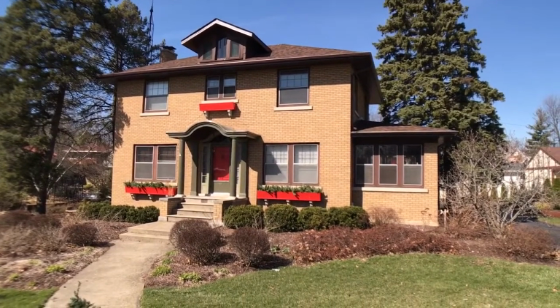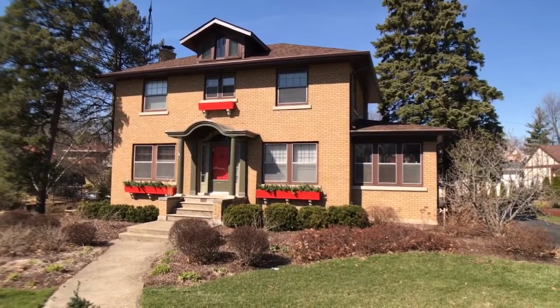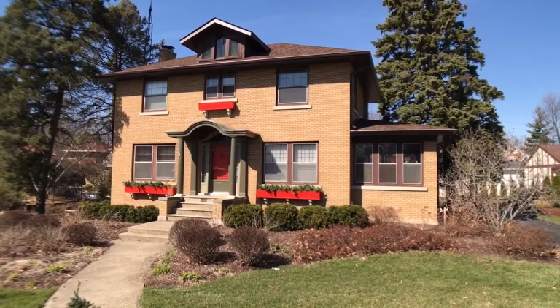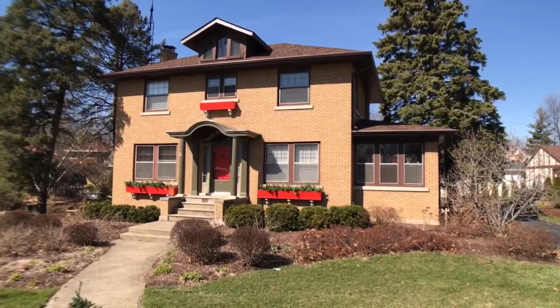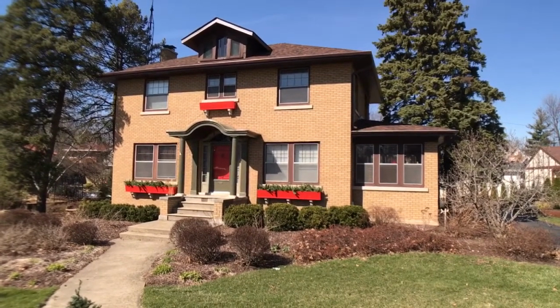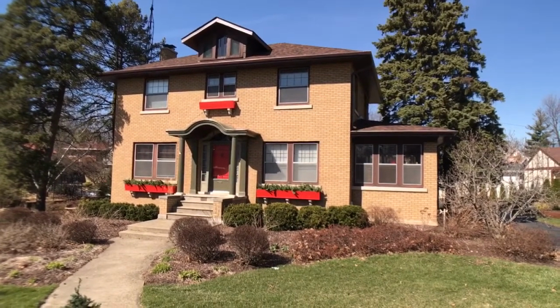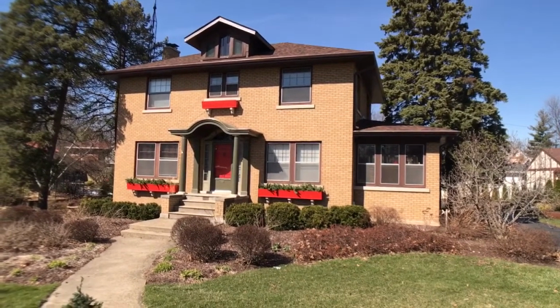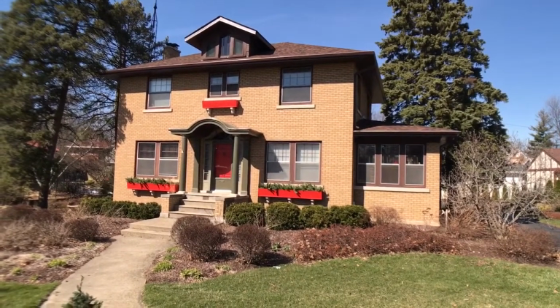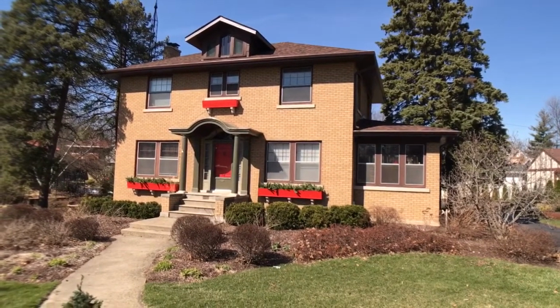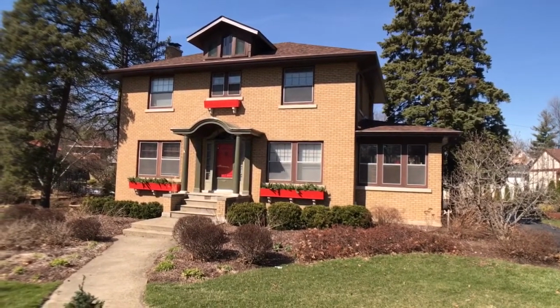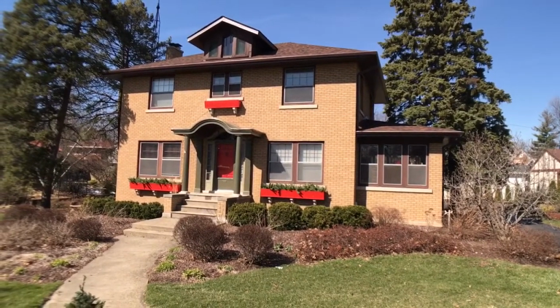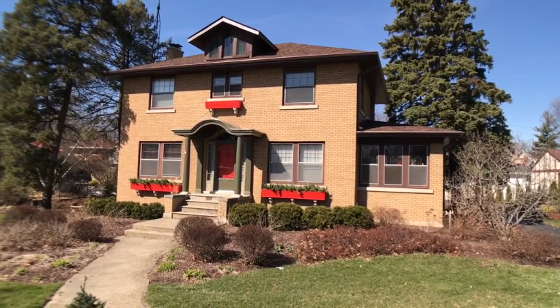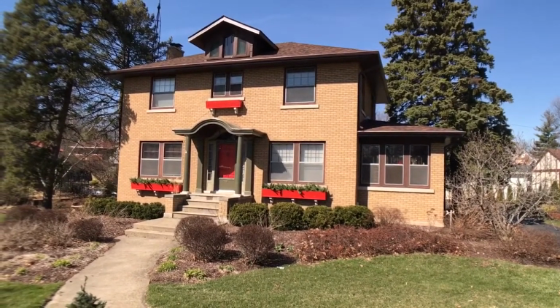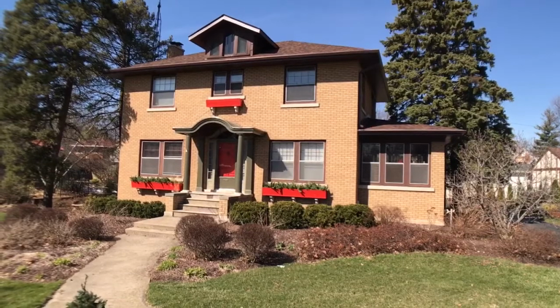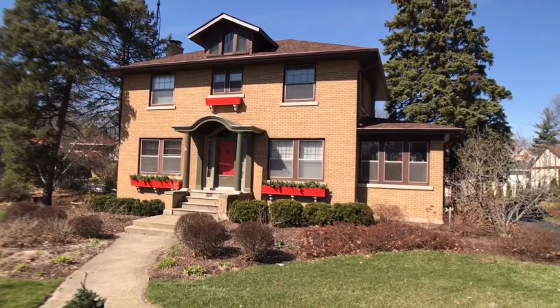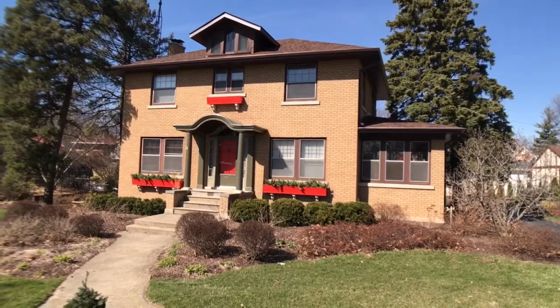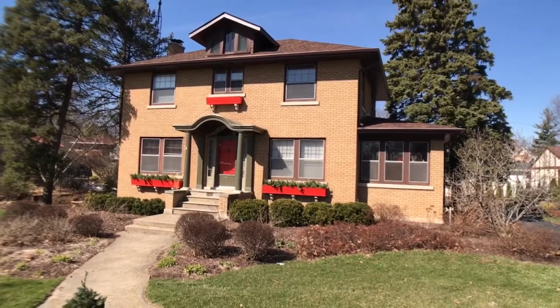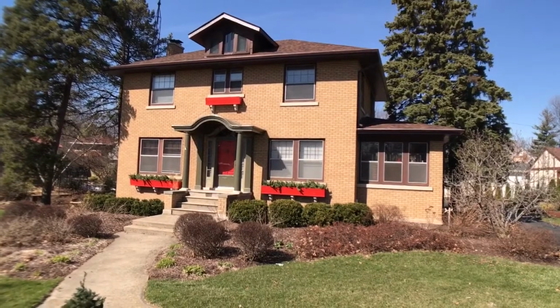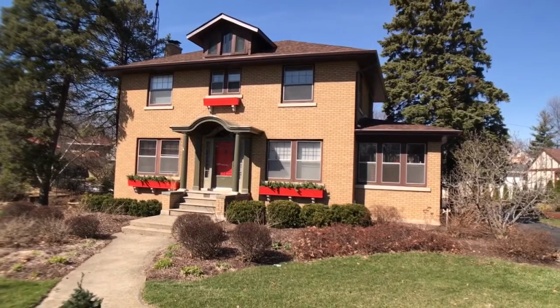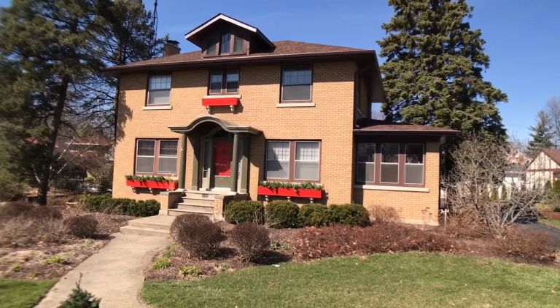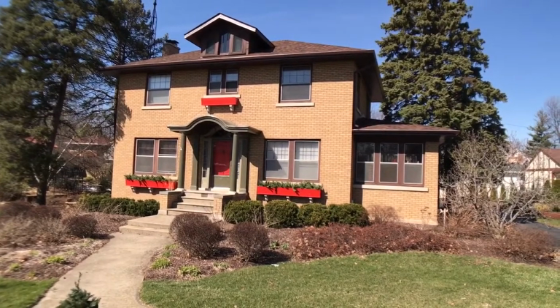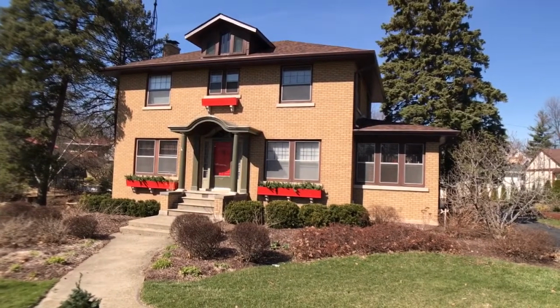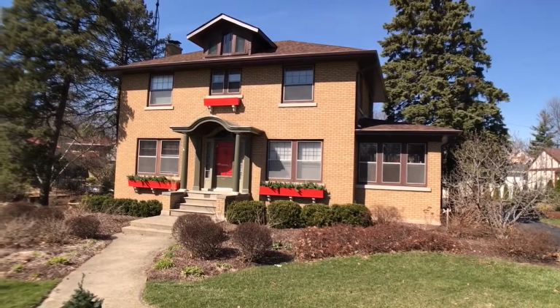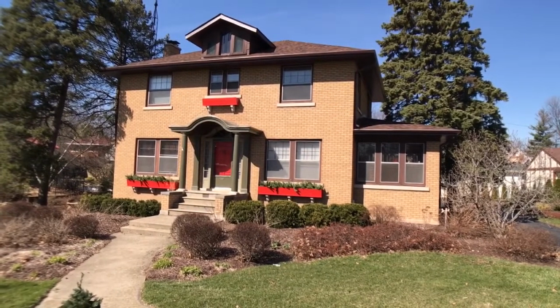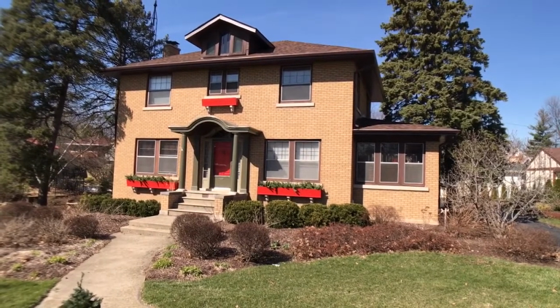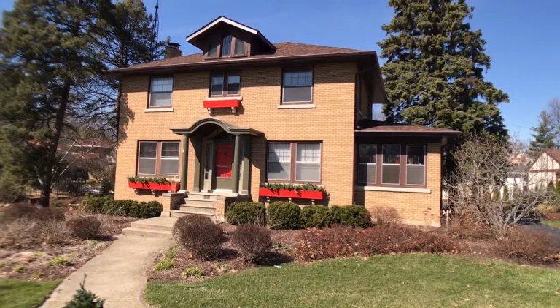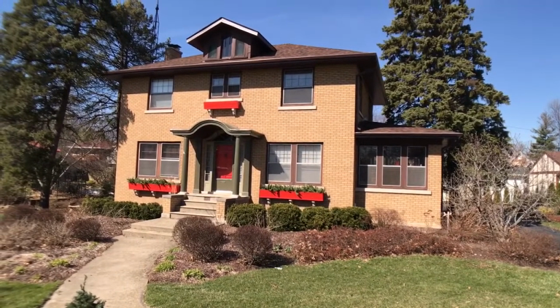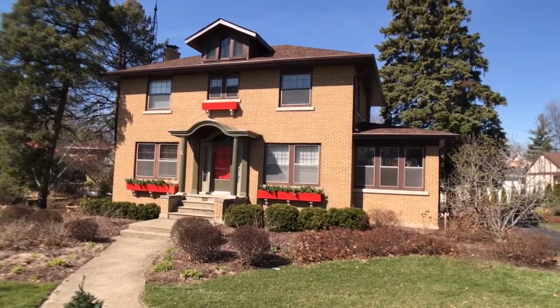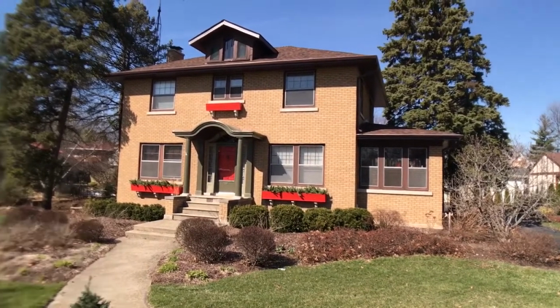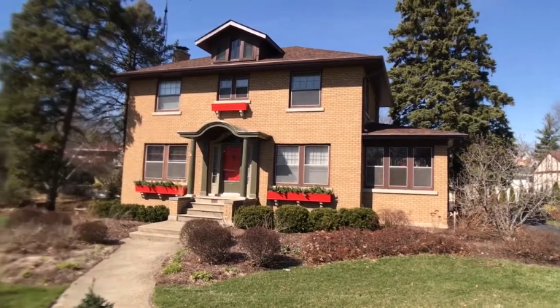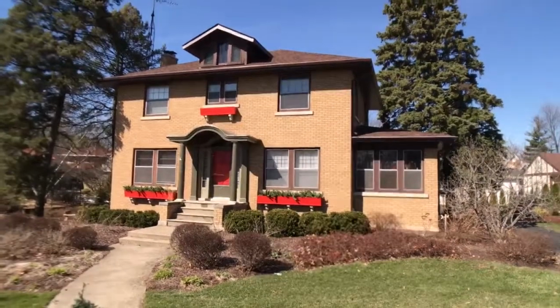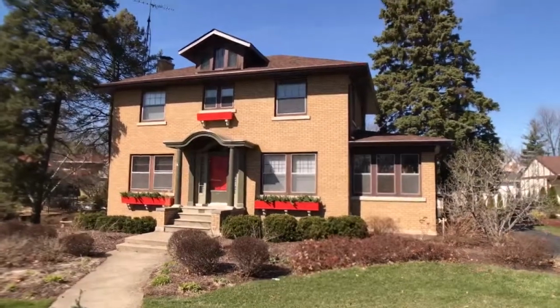Please visit our website at www.stansroofingandsiding.com.